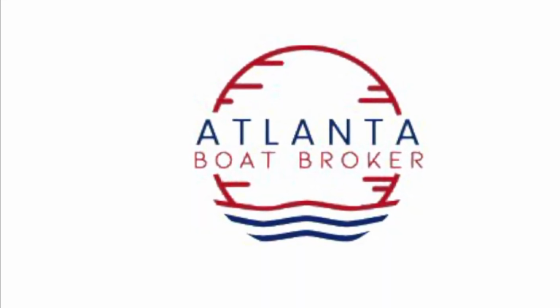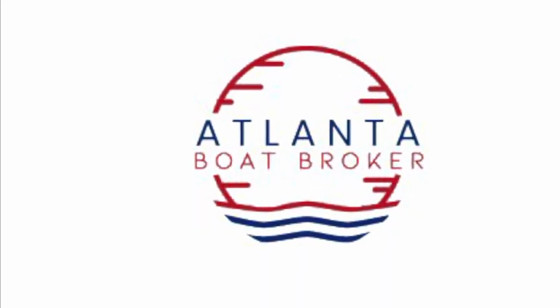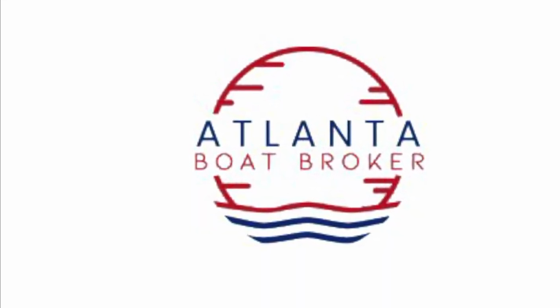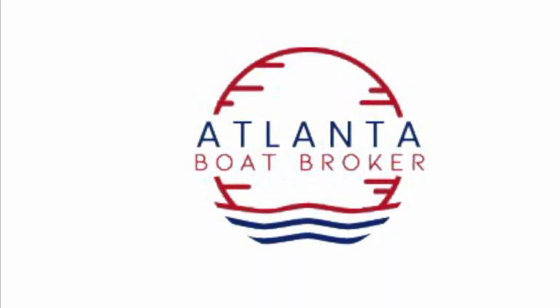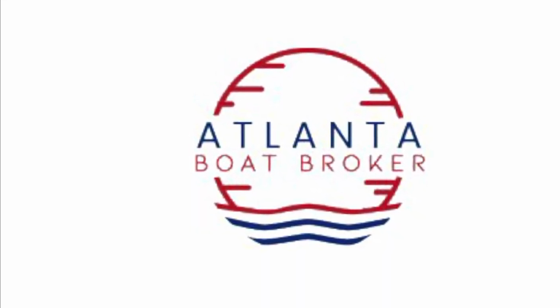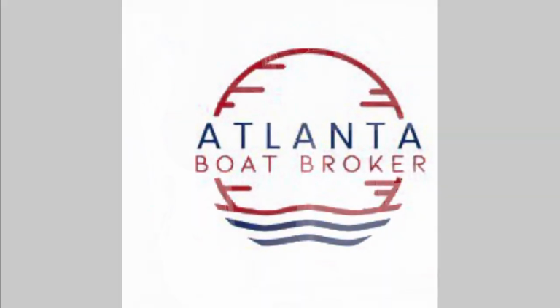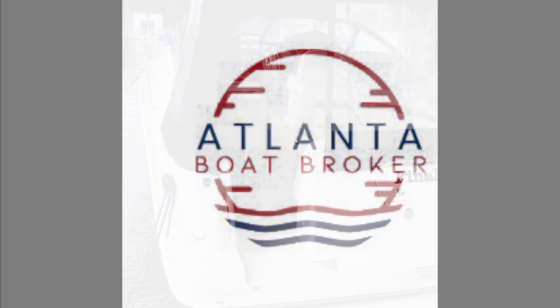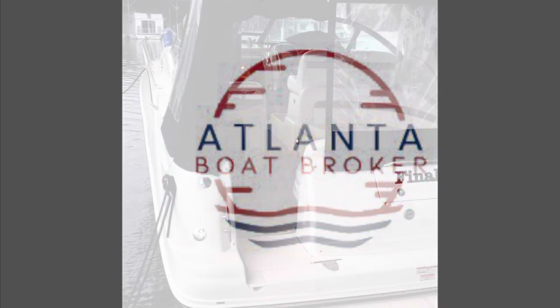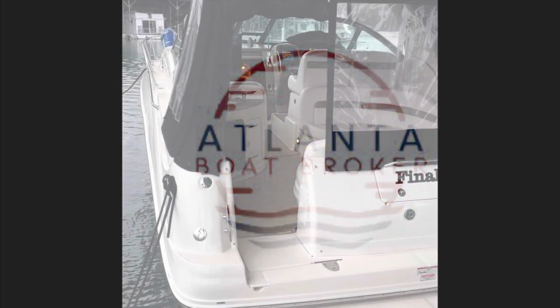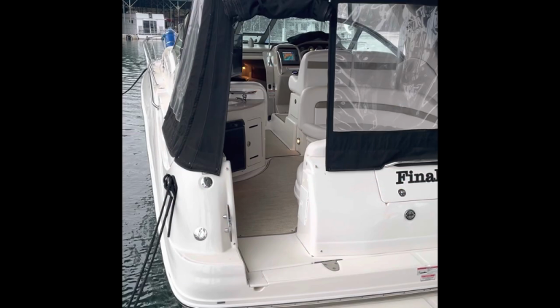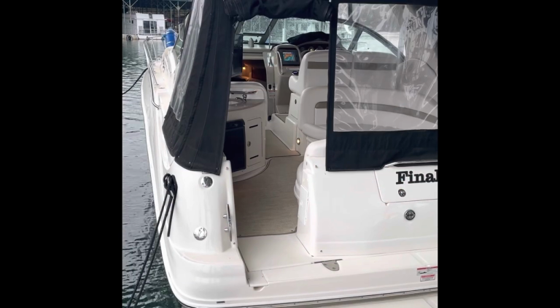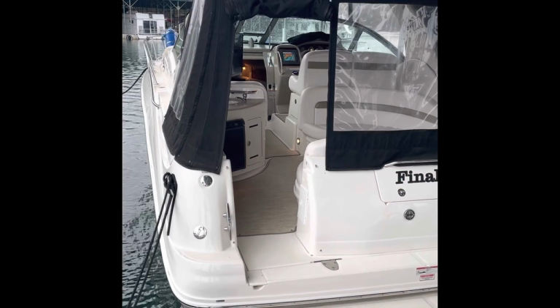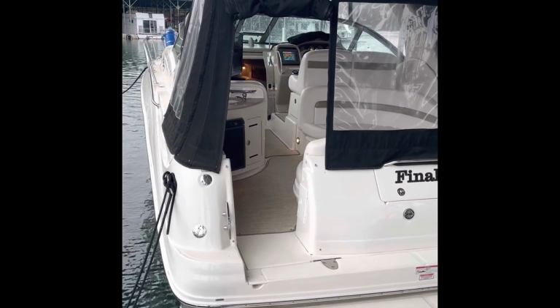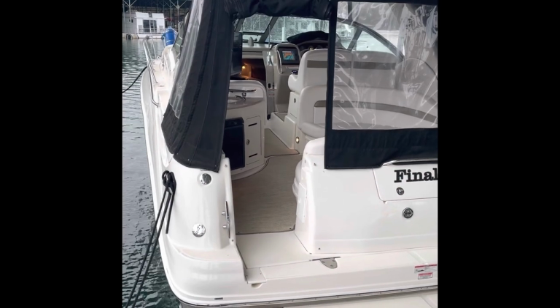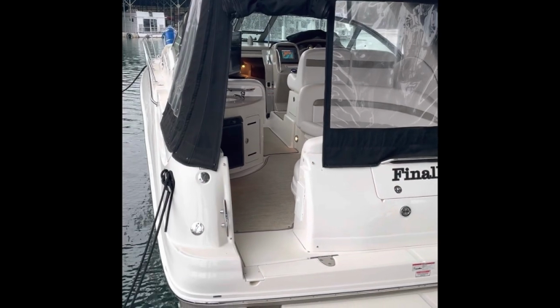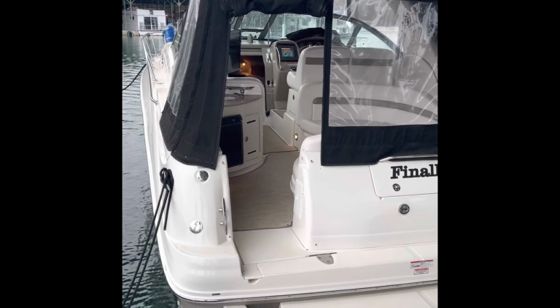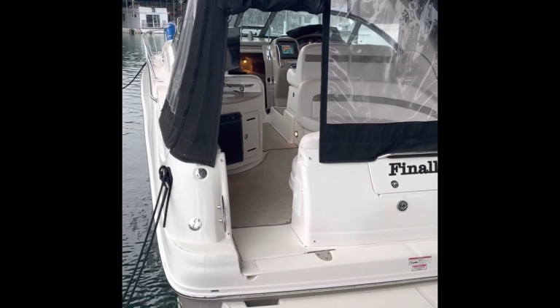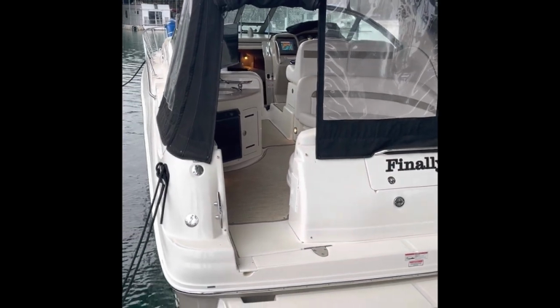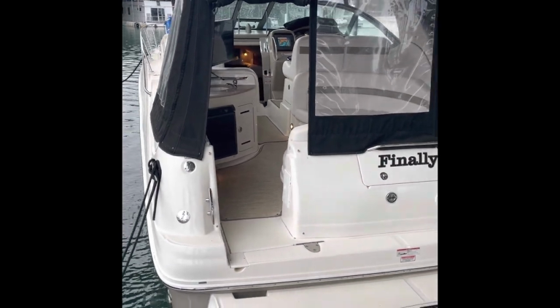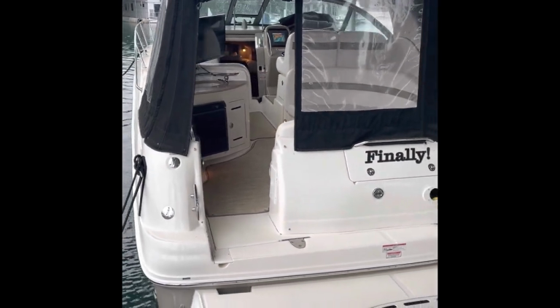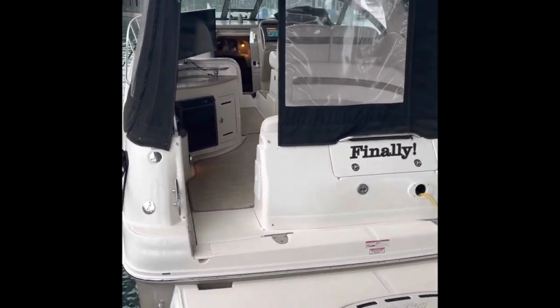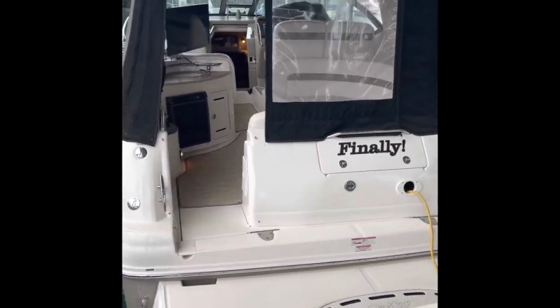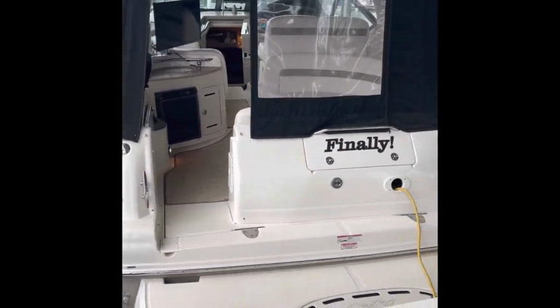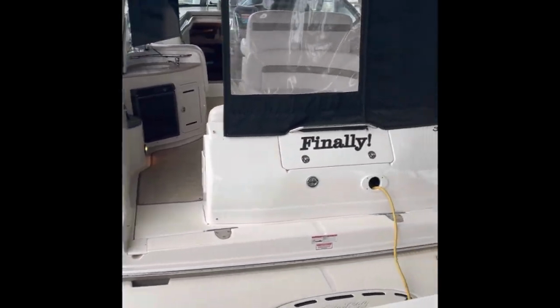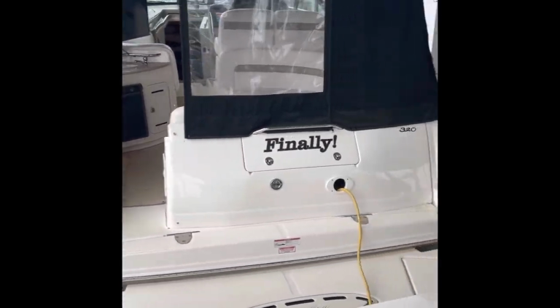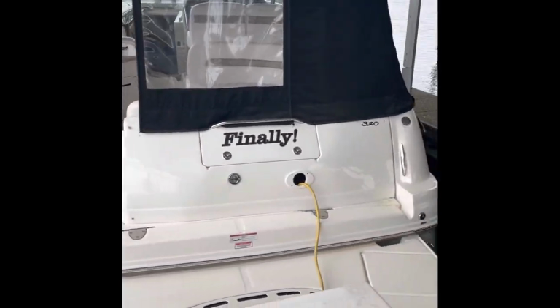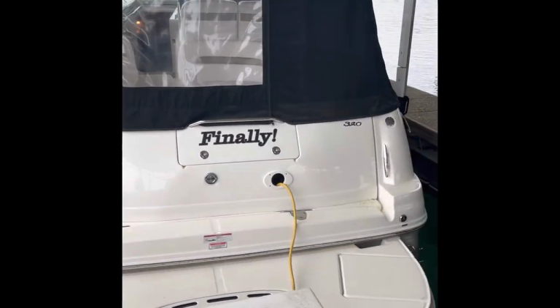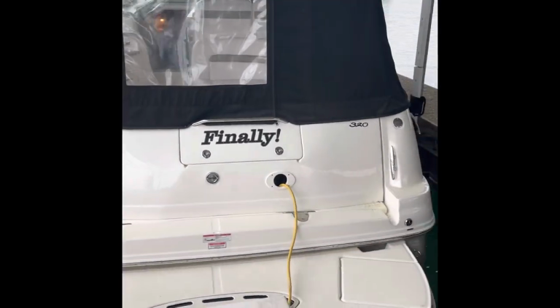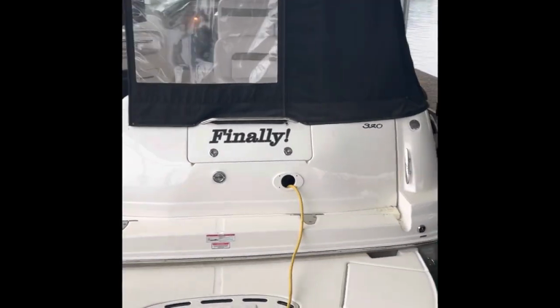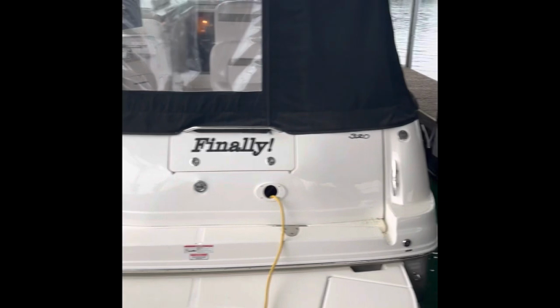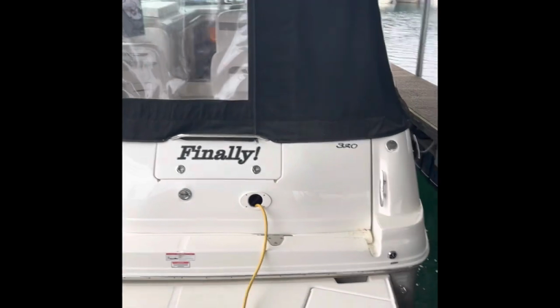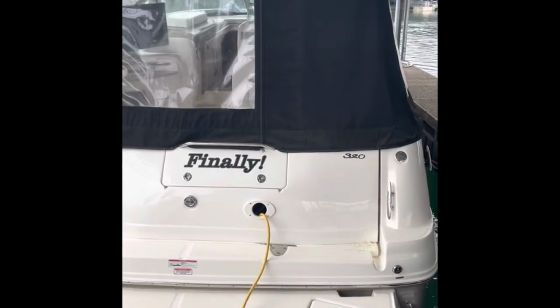Hey, this is Zane with Atlanta Boat Broker walking you through the 2006 Sea Ray 320 Sundancer we have listed here at Lake Lanier.